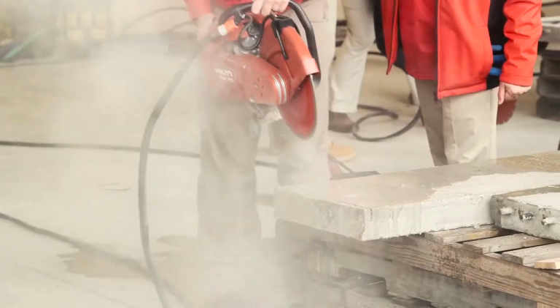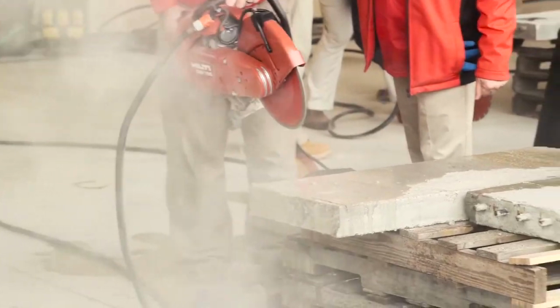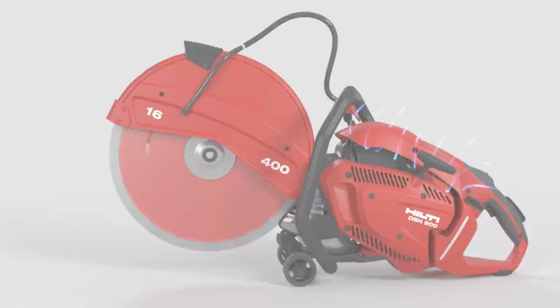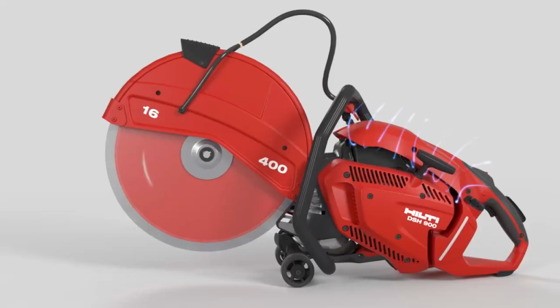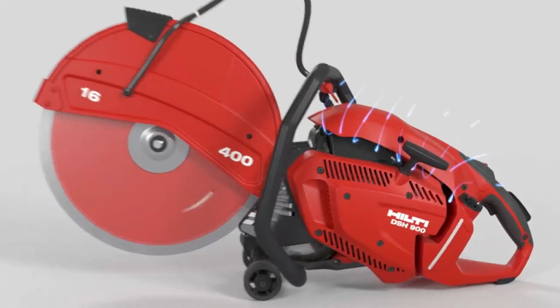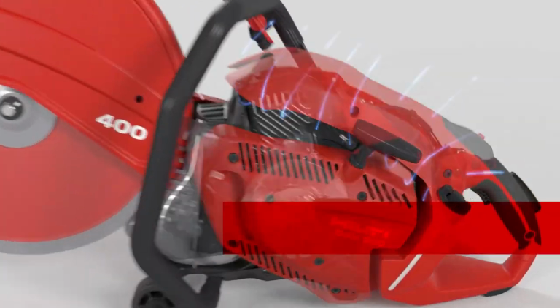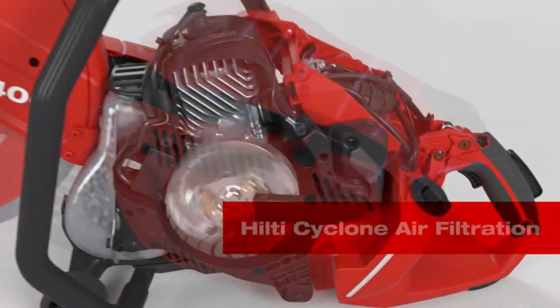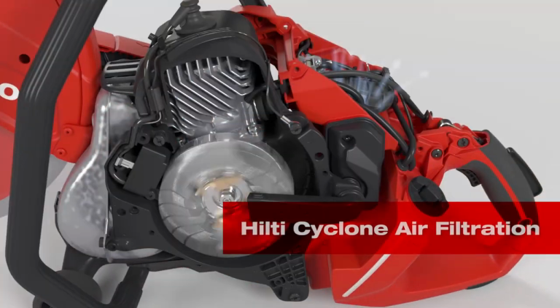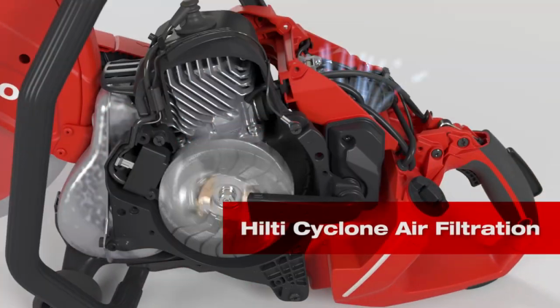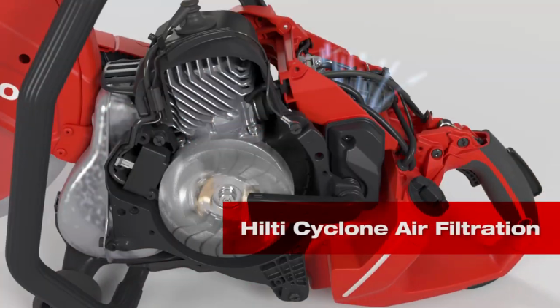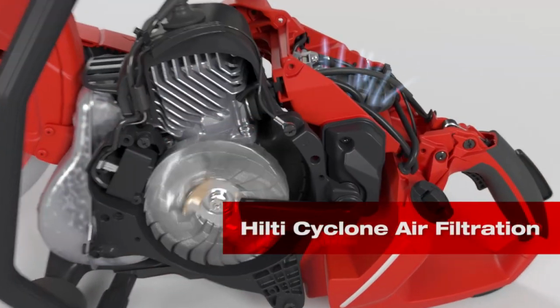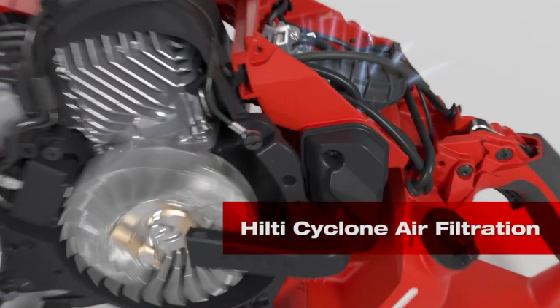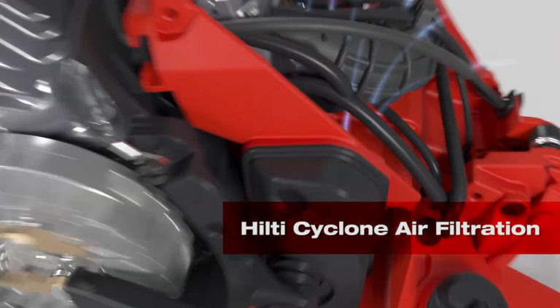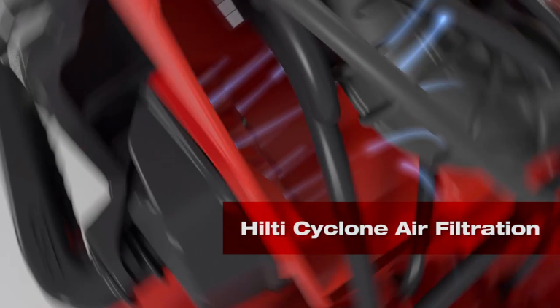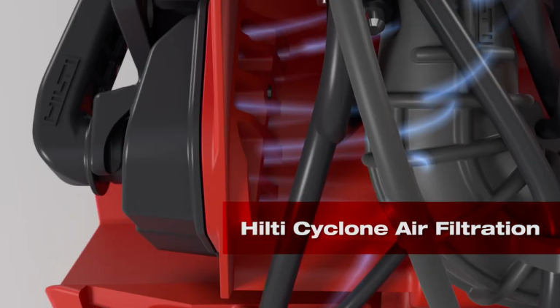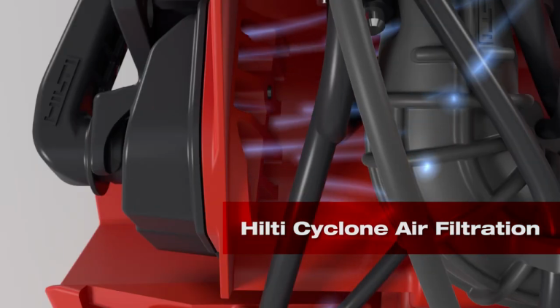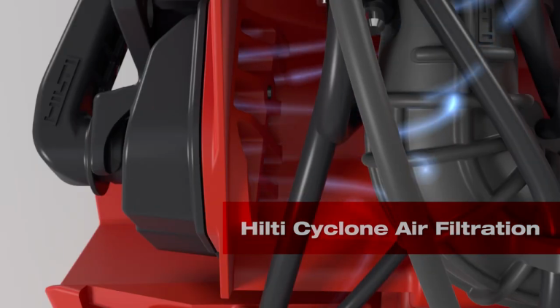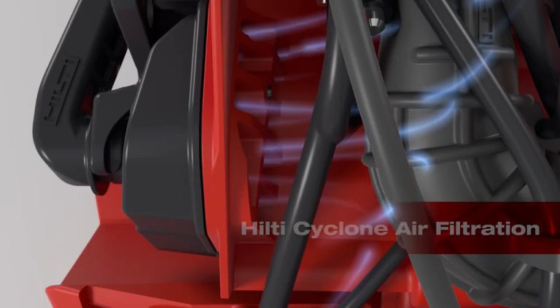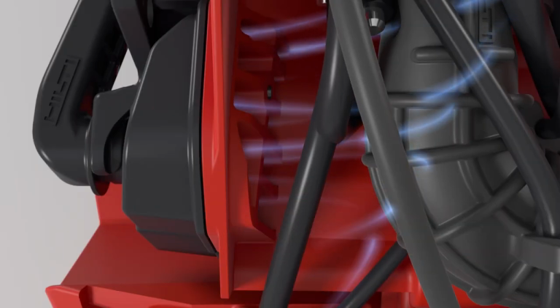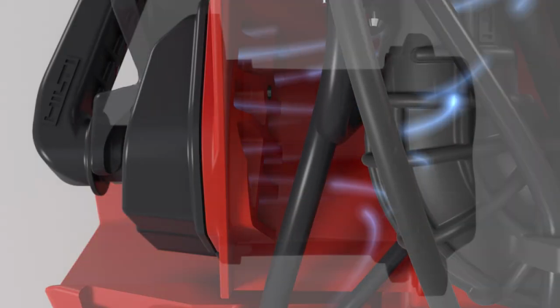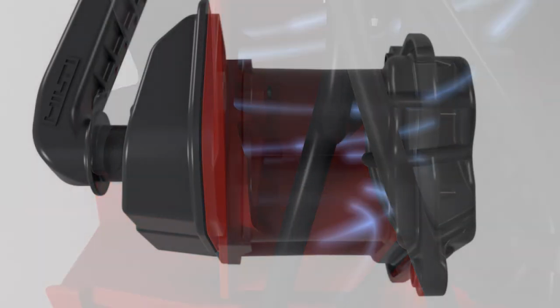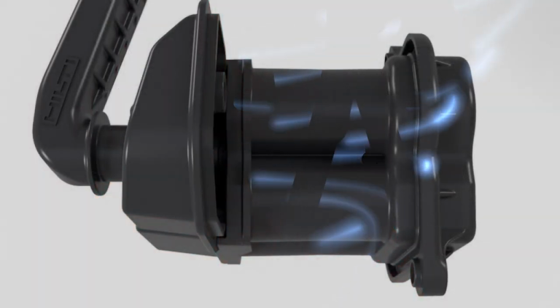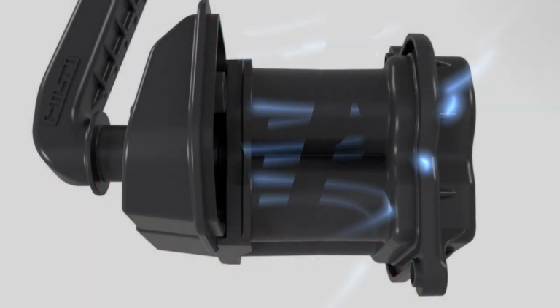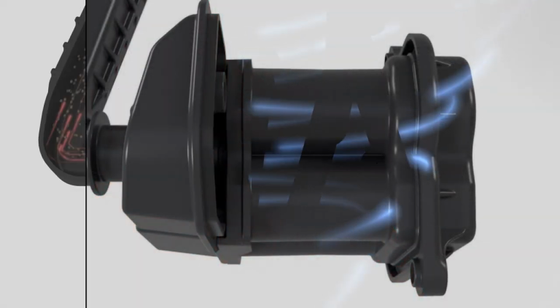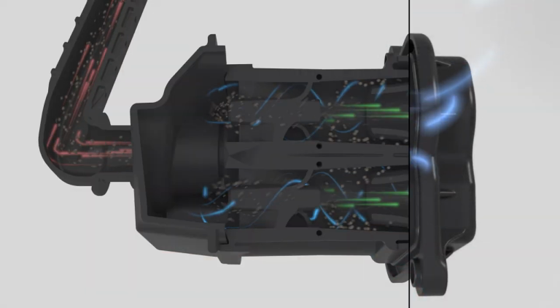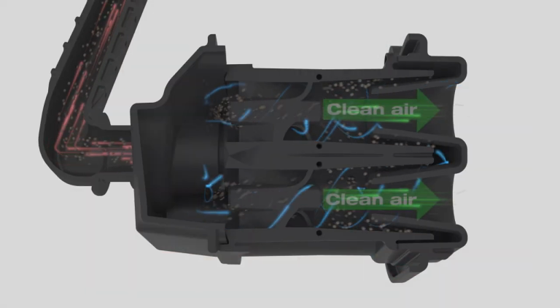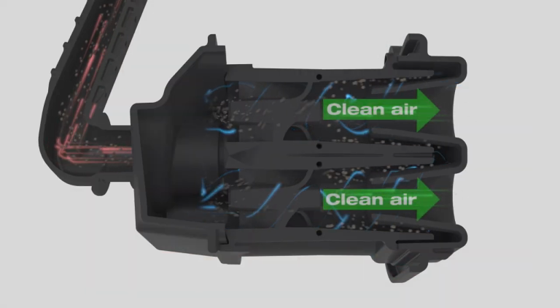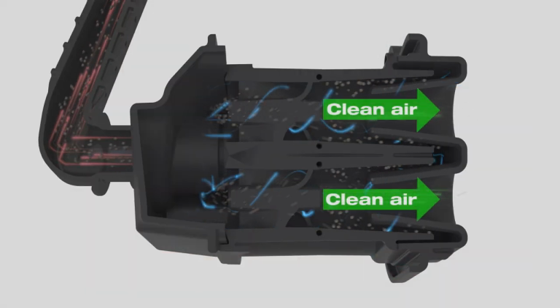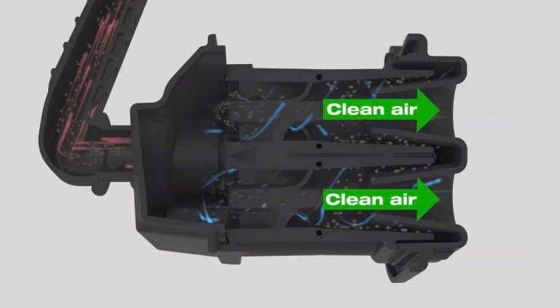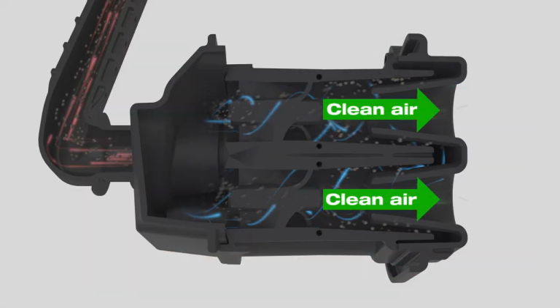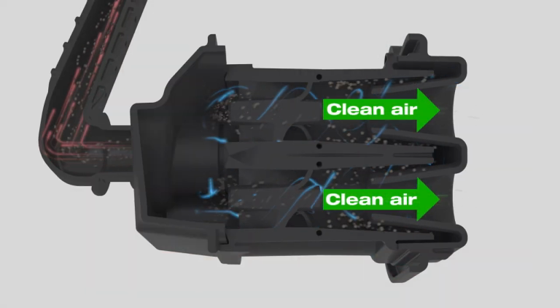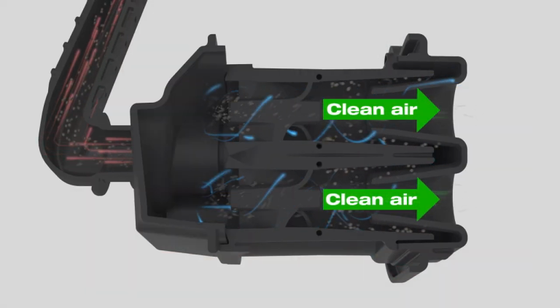Second, Hilti's cyclone air filtration allows the saw's engine to pull the cleanest air from the center of the cyclone for more reliable performance.